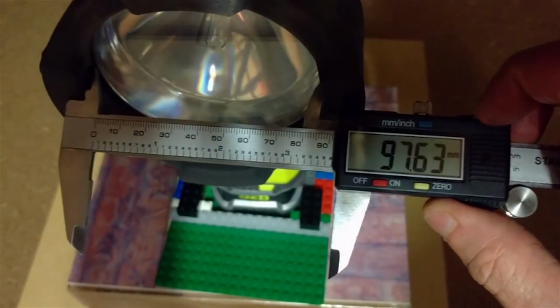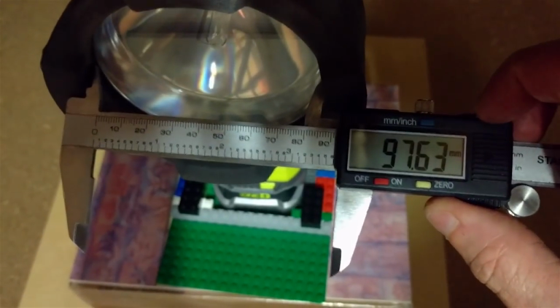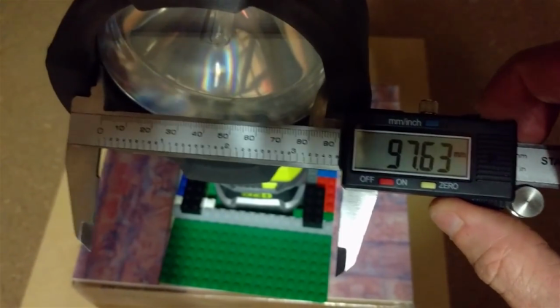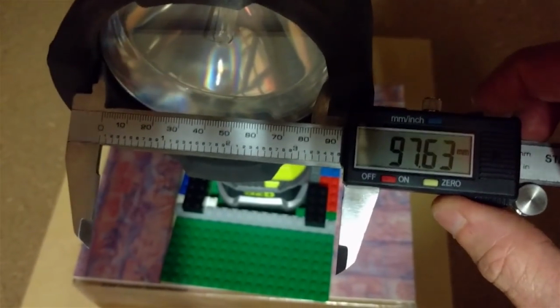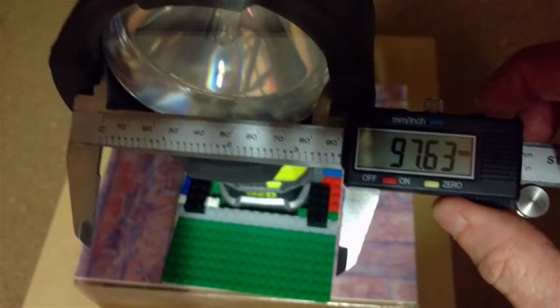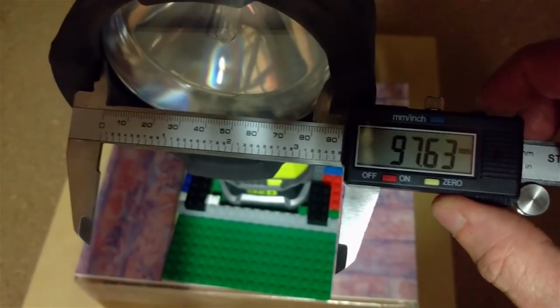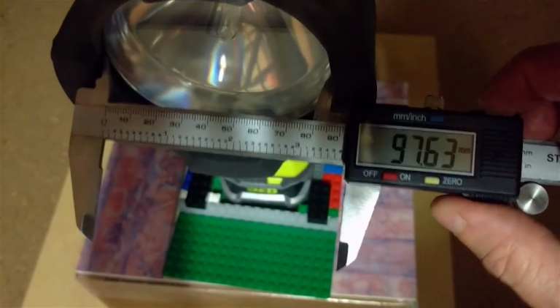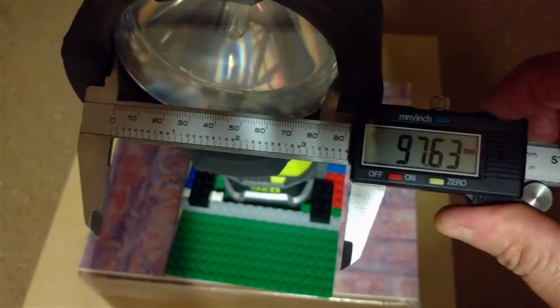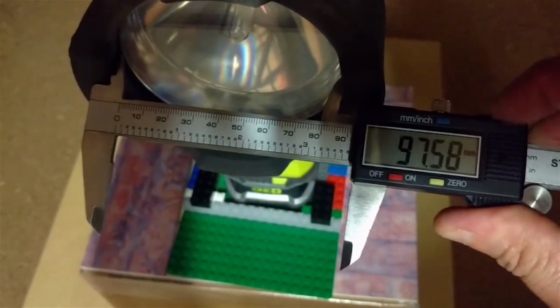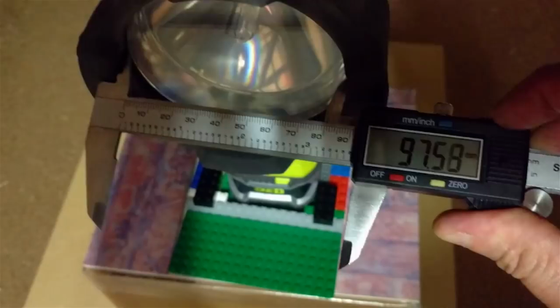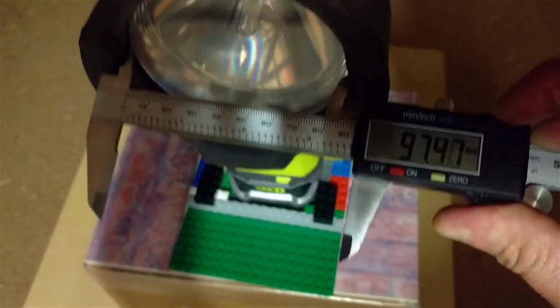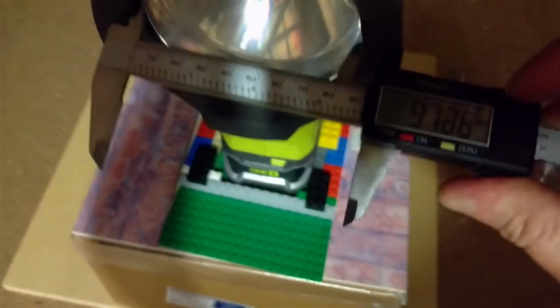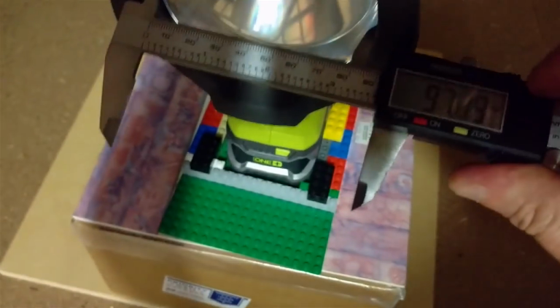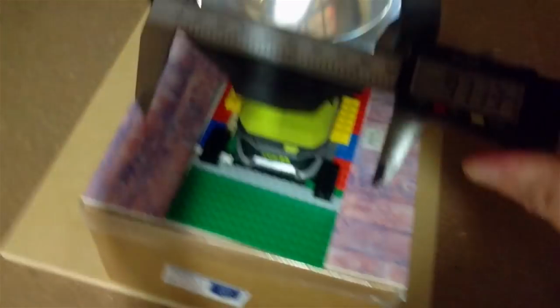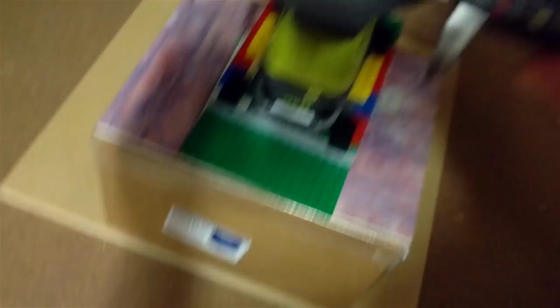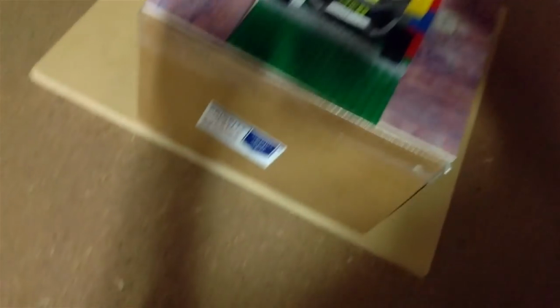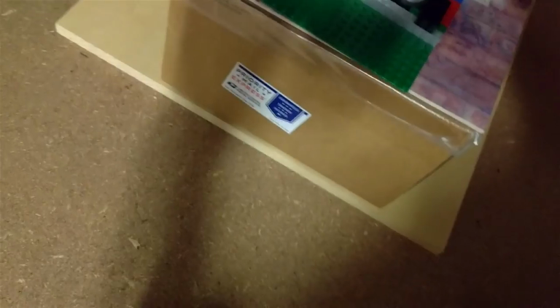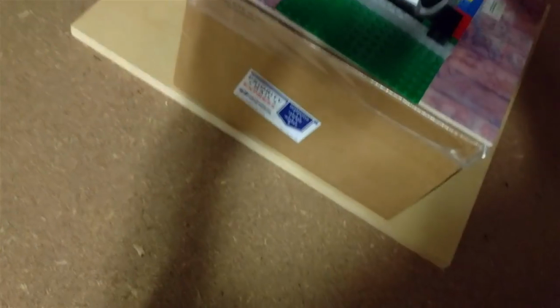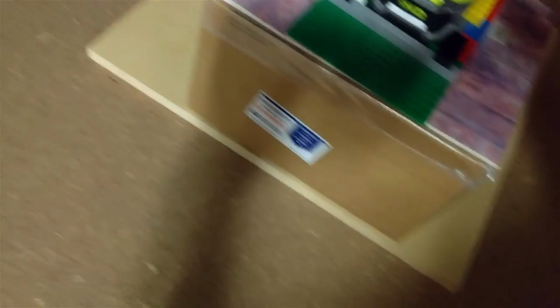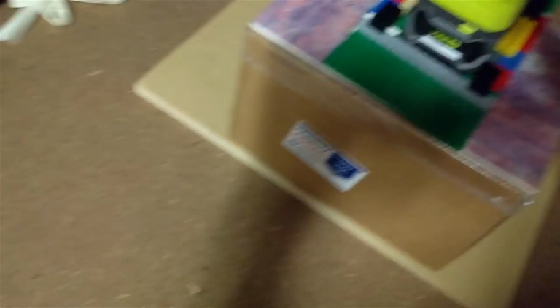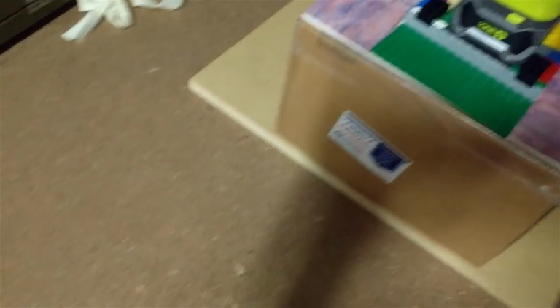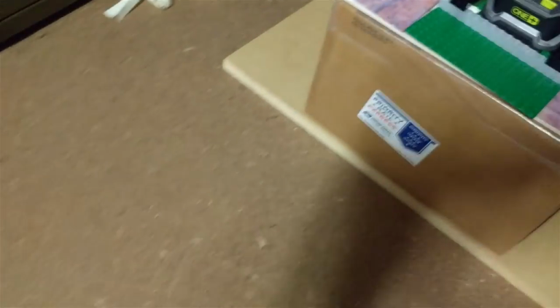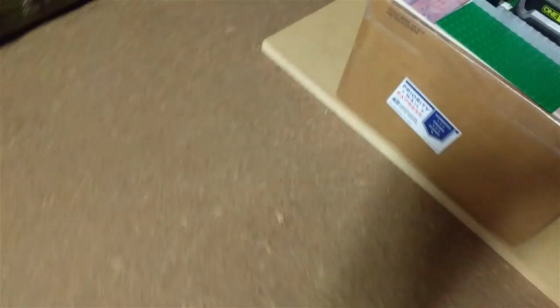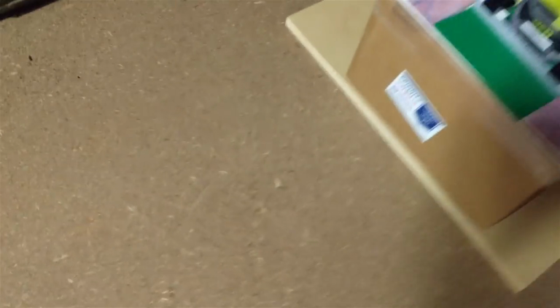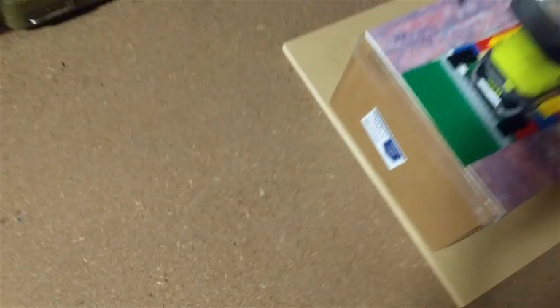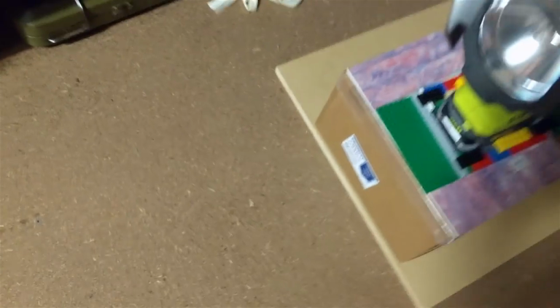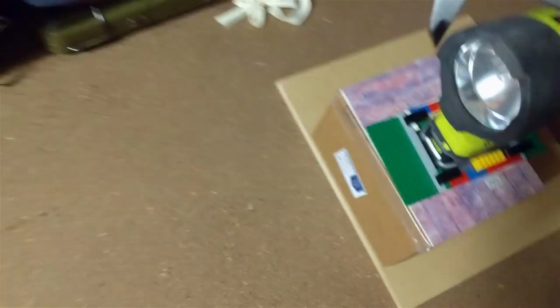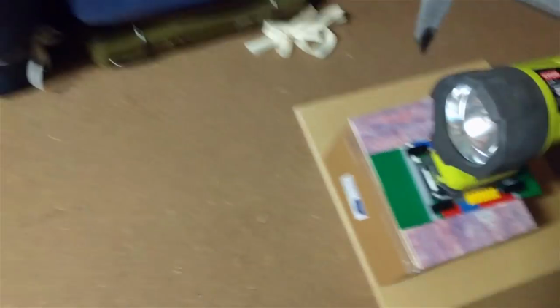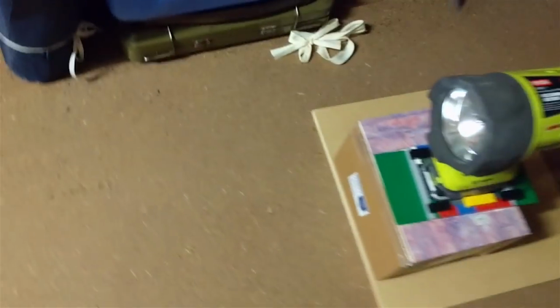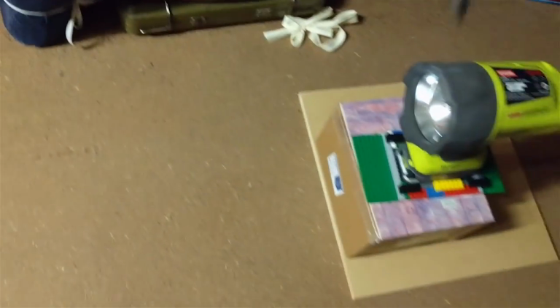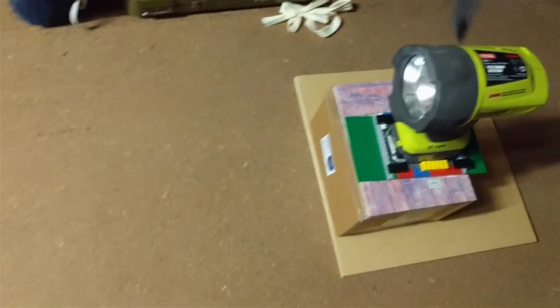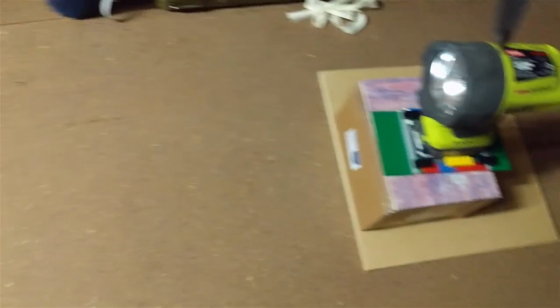It says 97.6 on there, I've got 97.5 — pretty close.